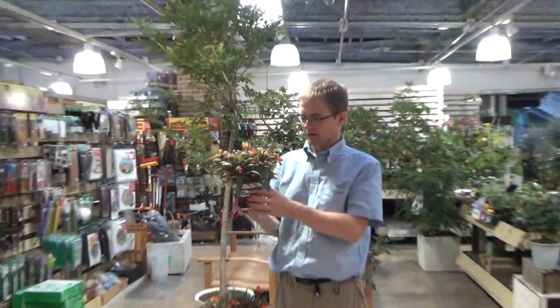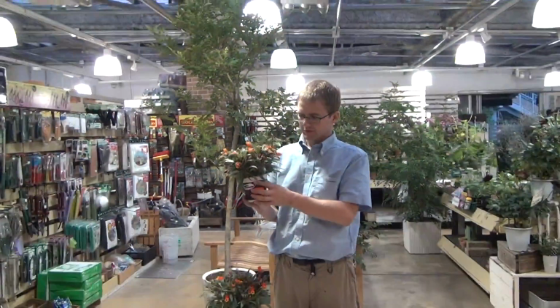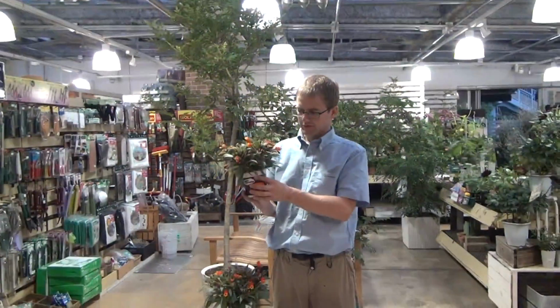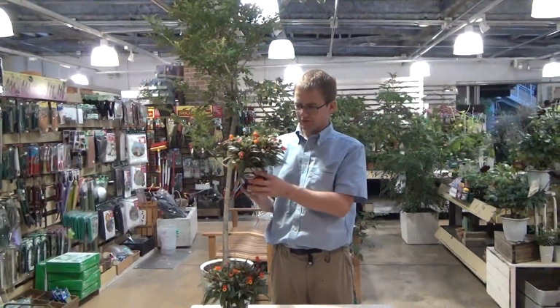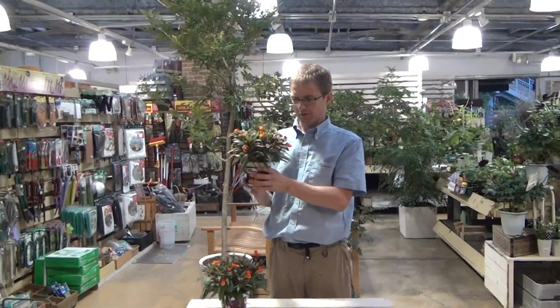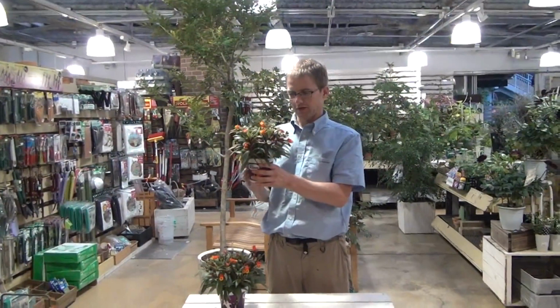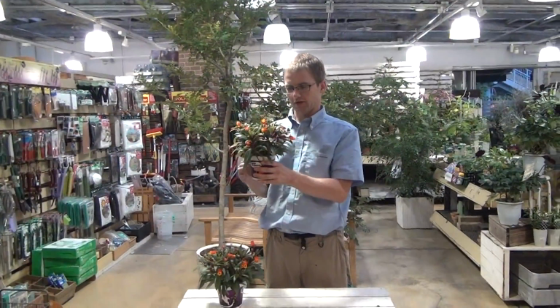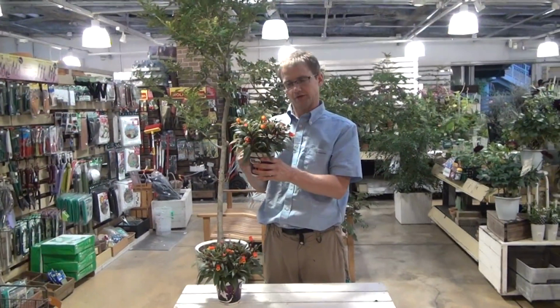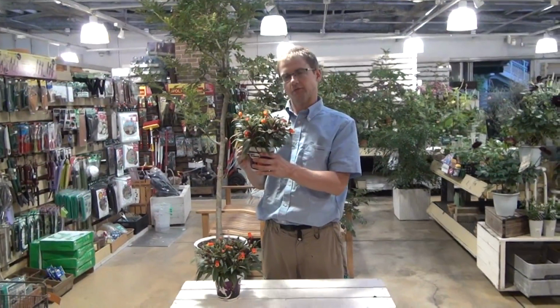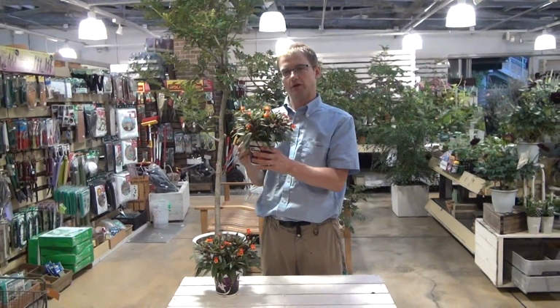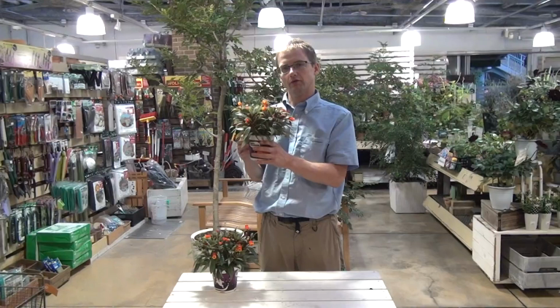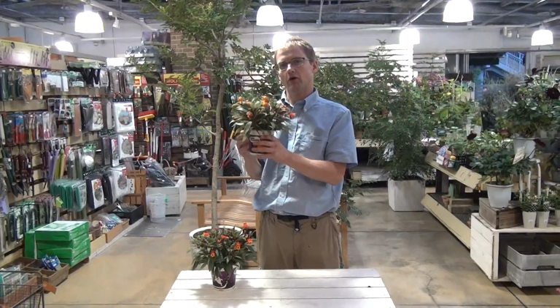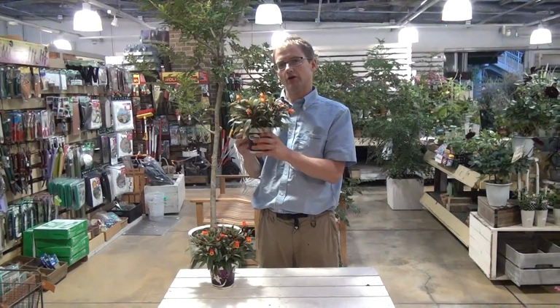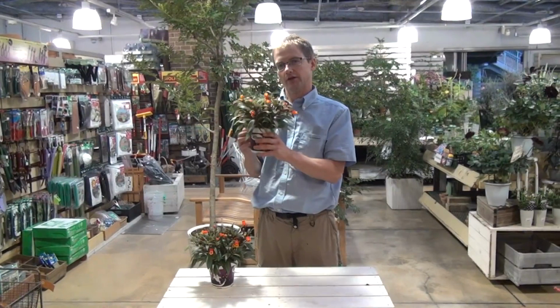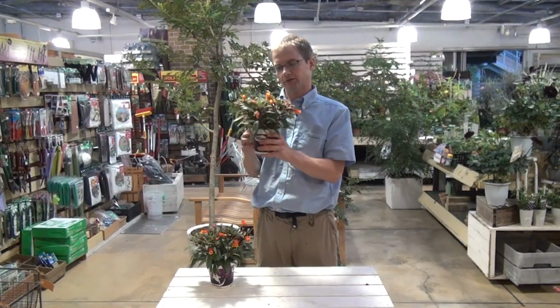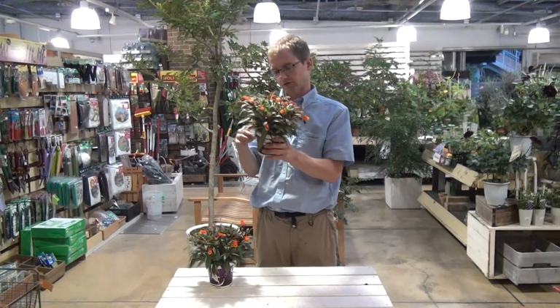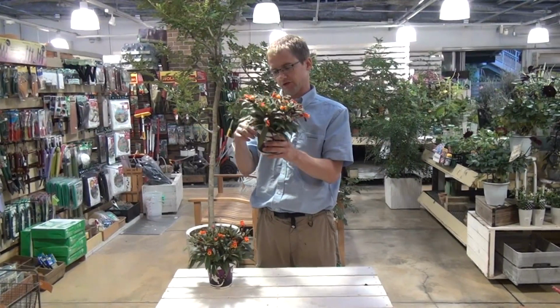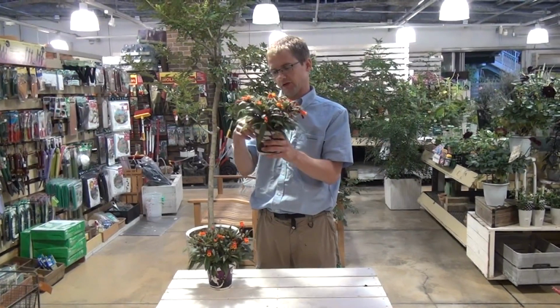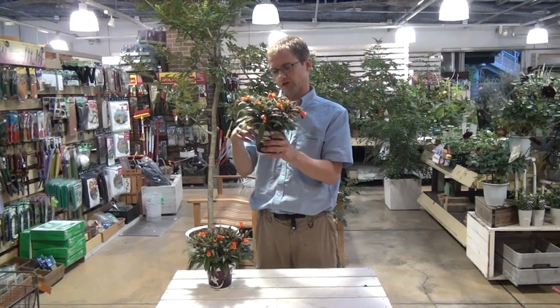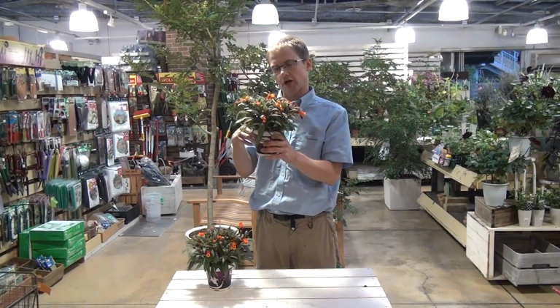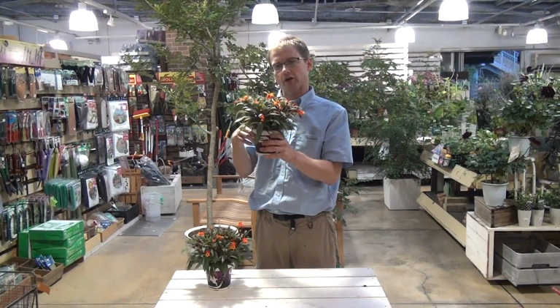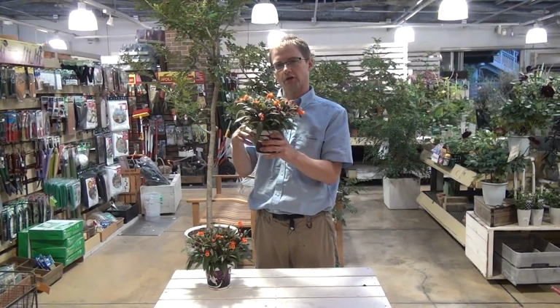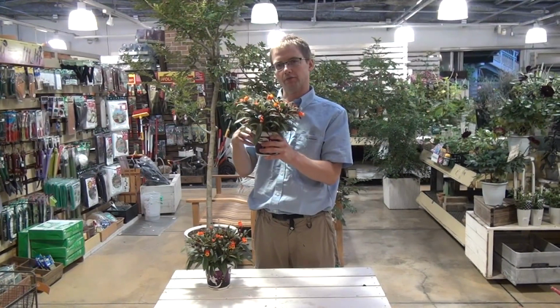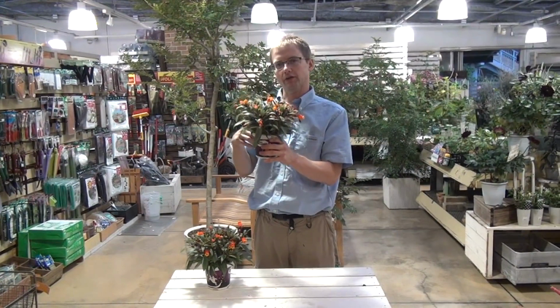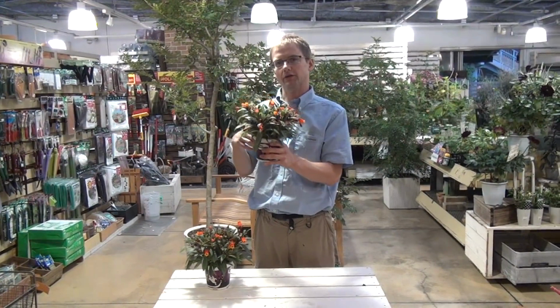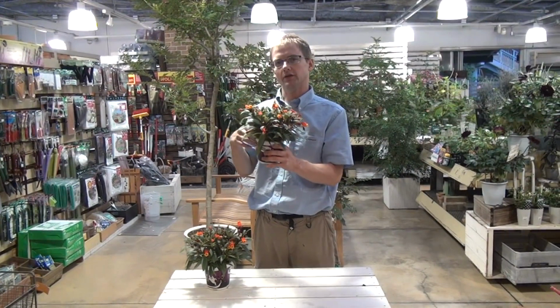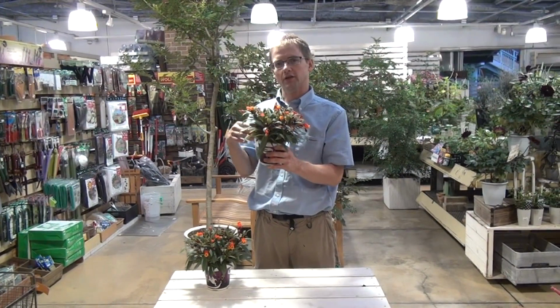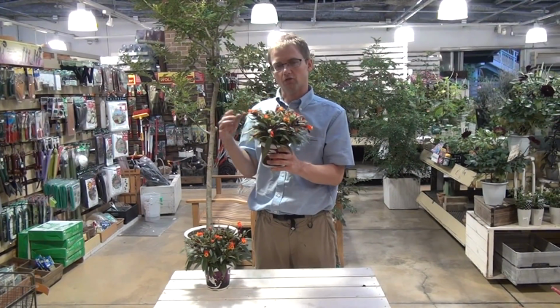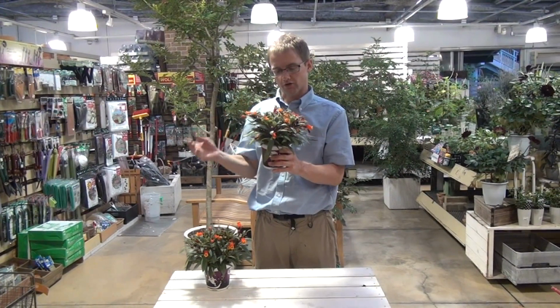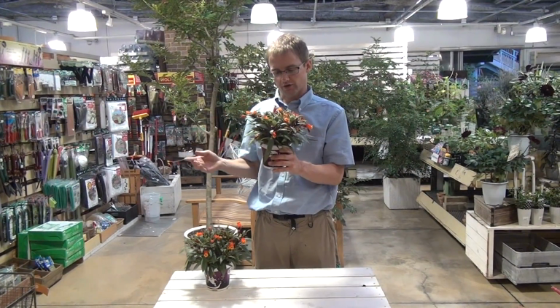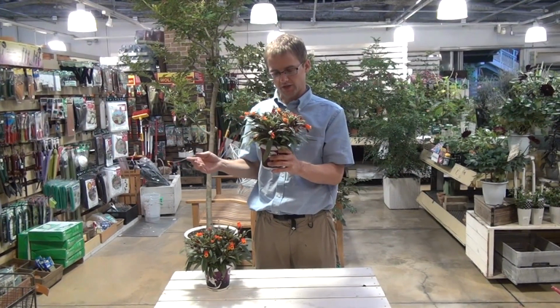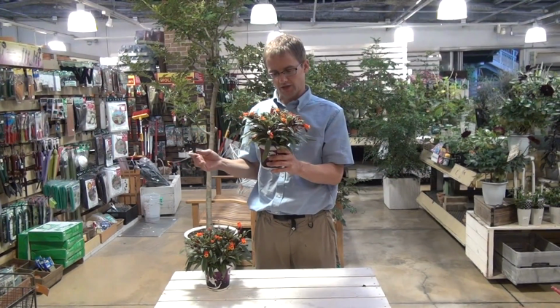This plant likes regular watering, so just let it dry out a little bit and then water it again.